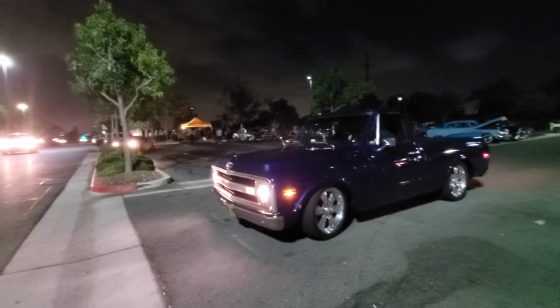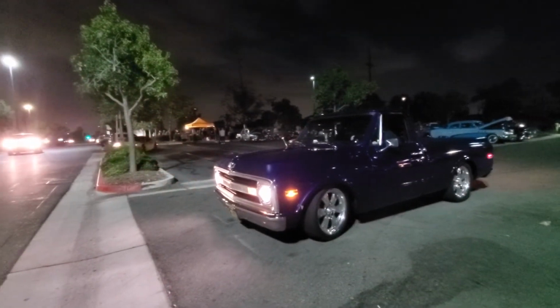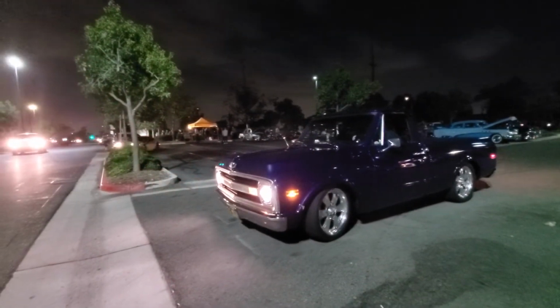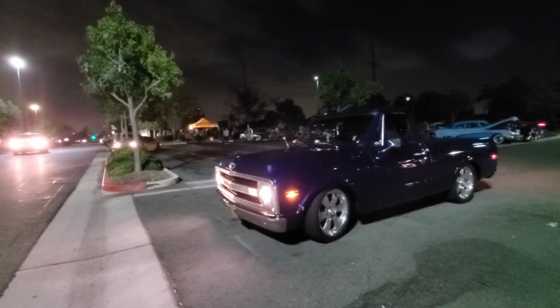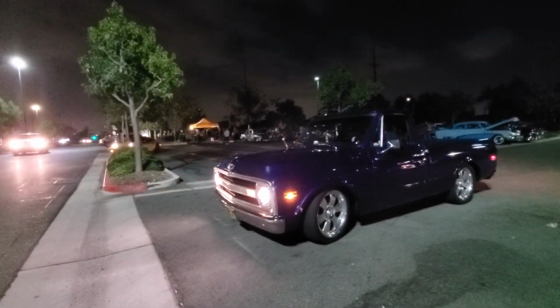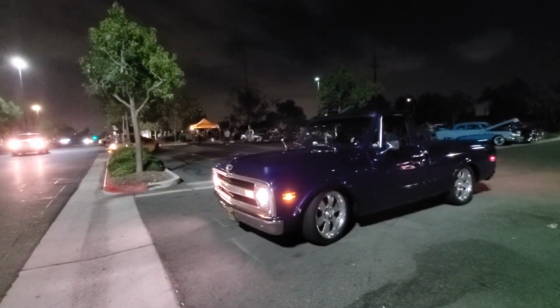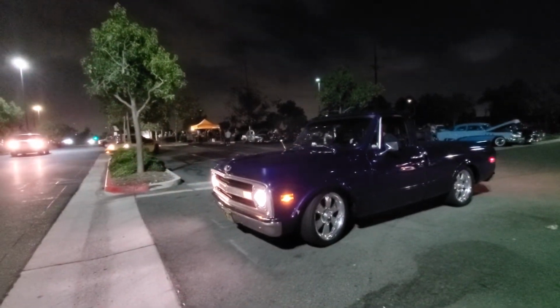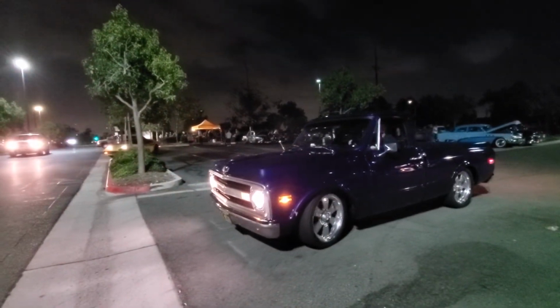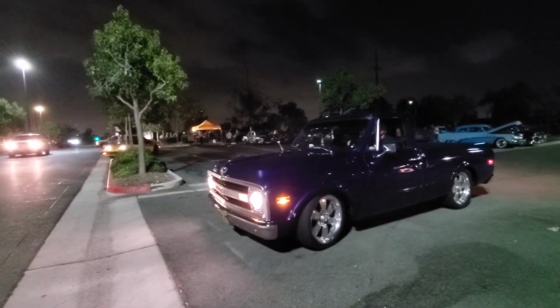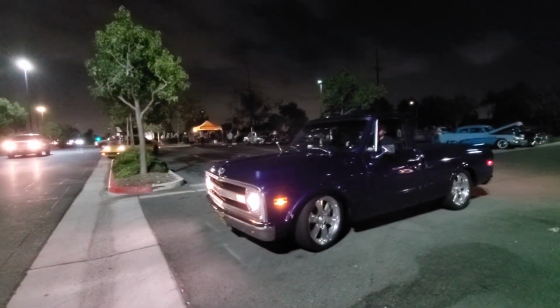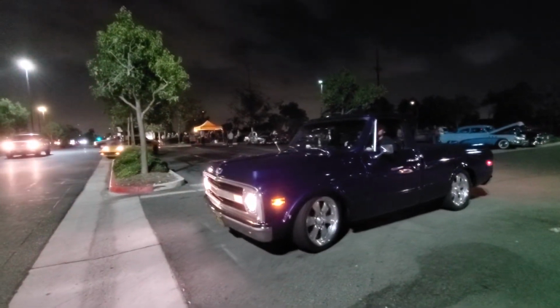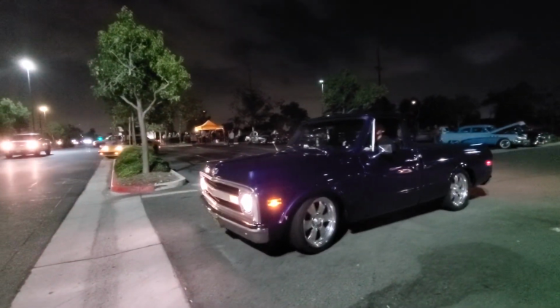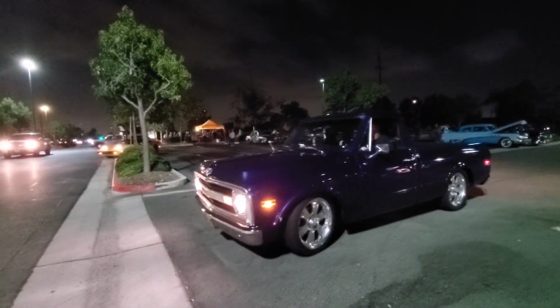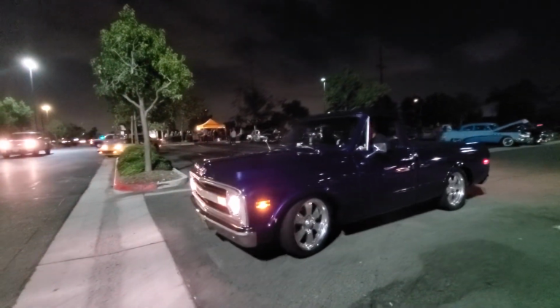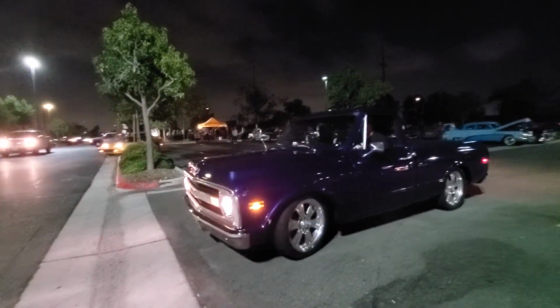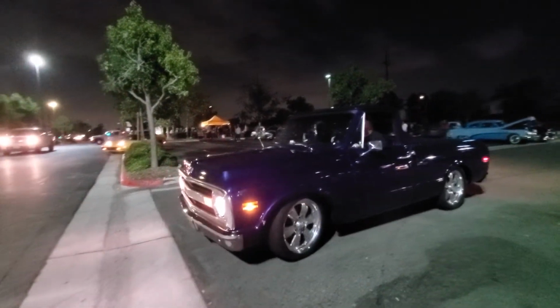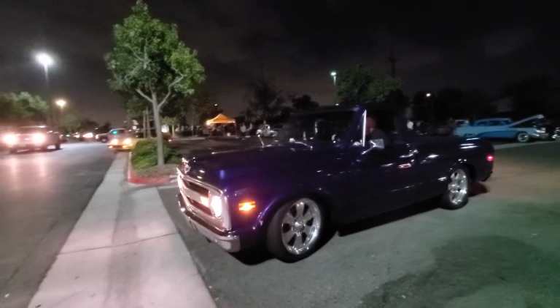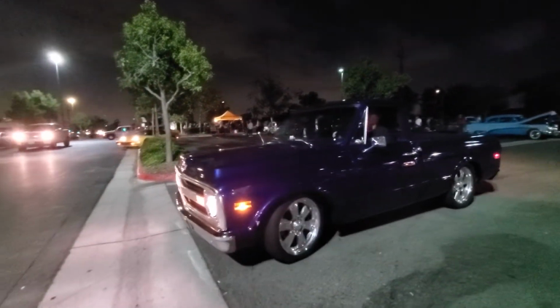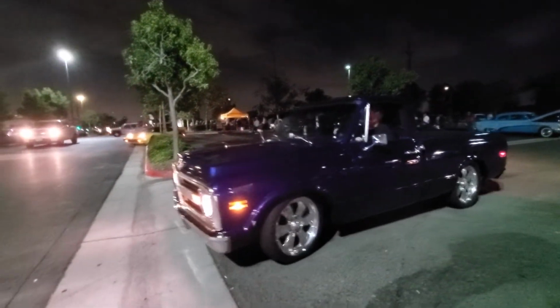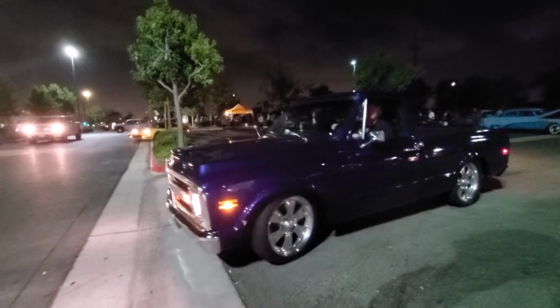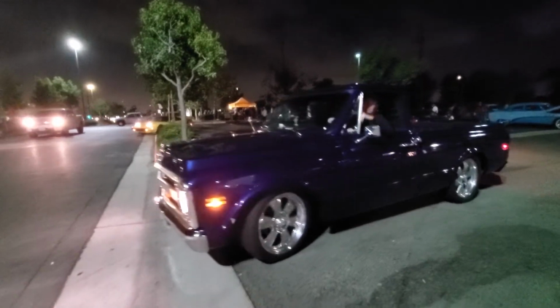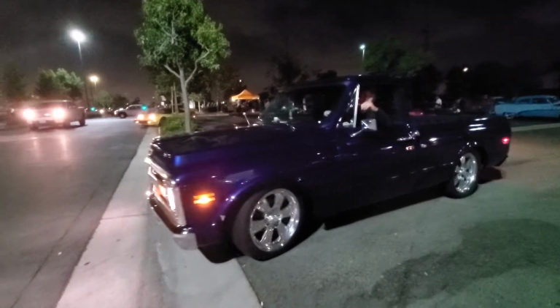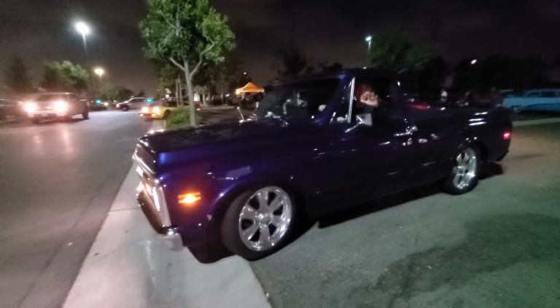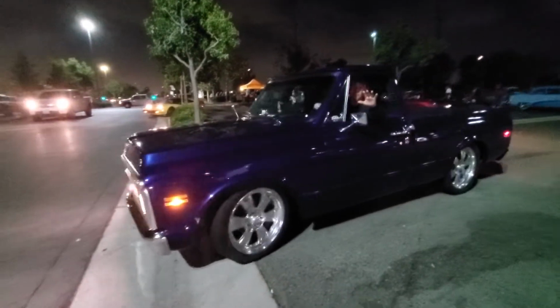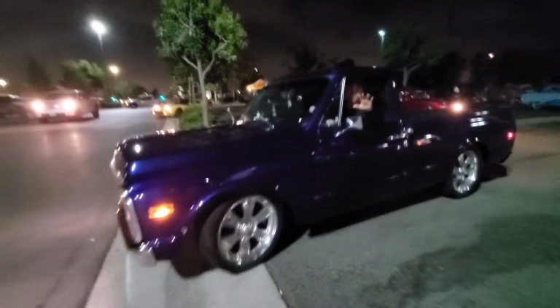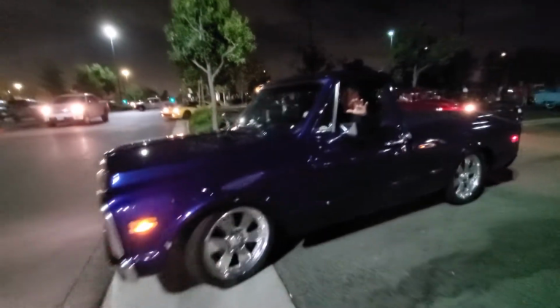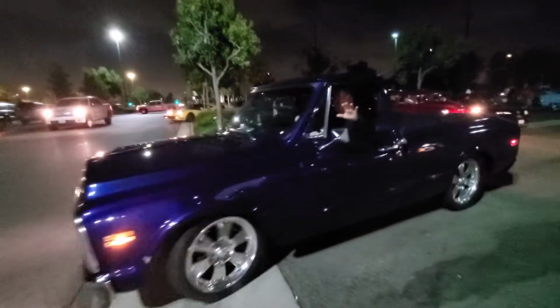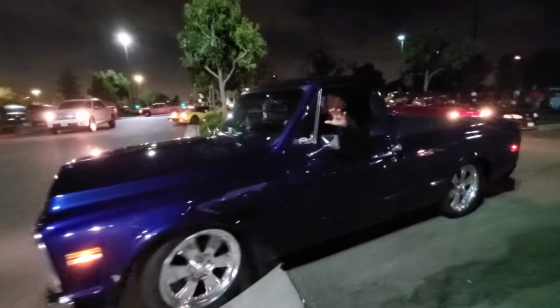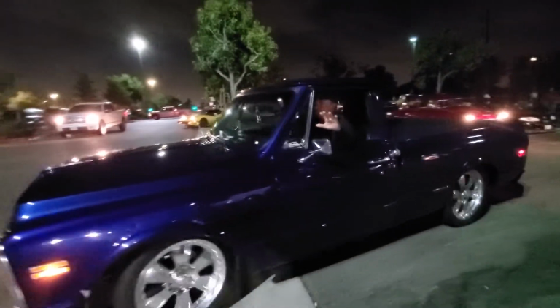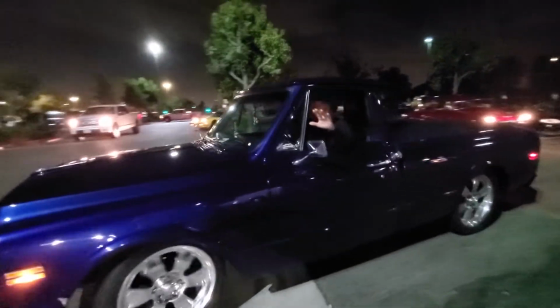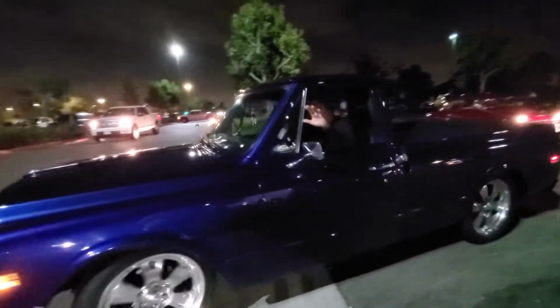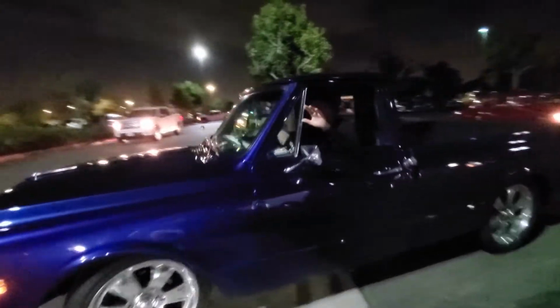Terry rolling out with his '69 C10 — usually has his doggy with him, but not tonight.